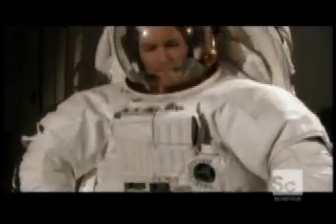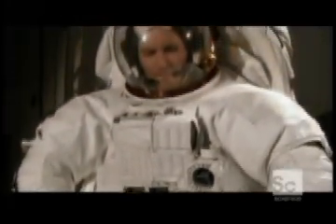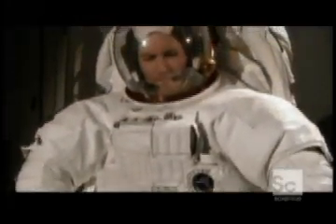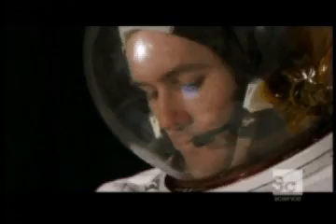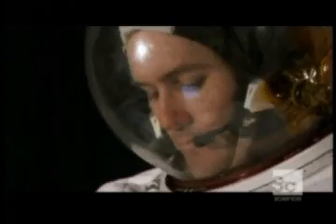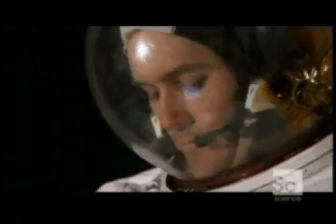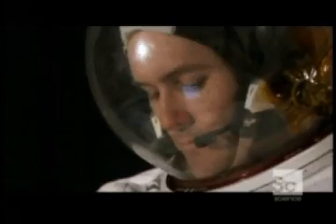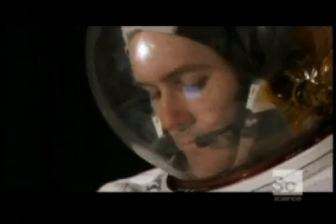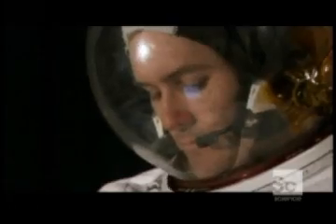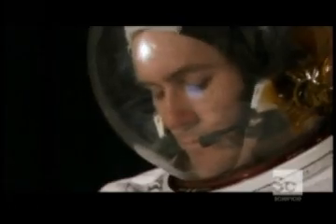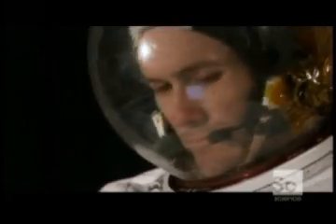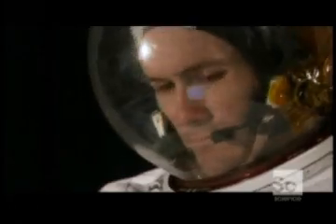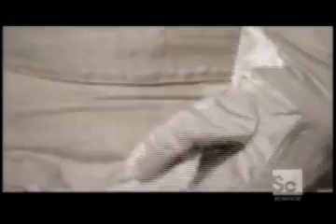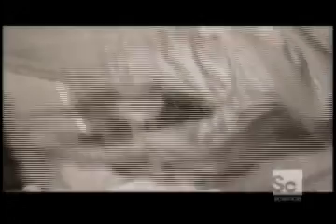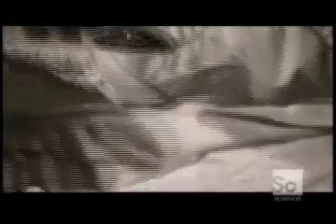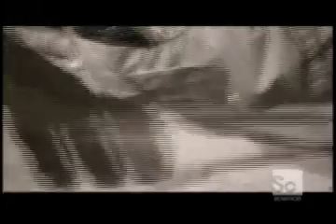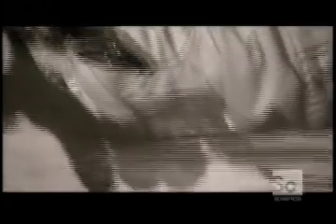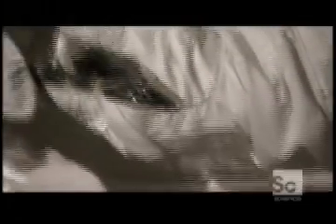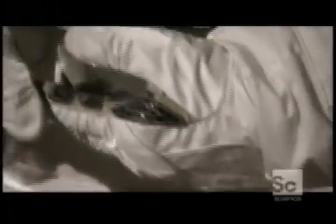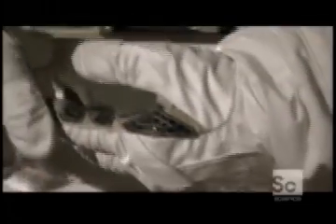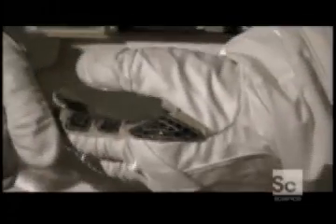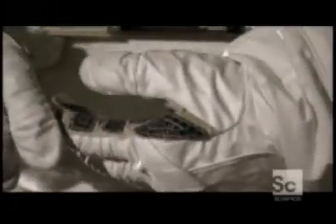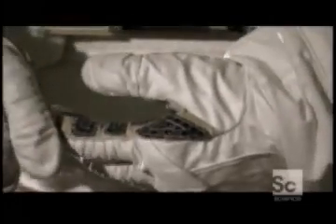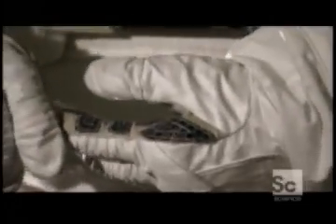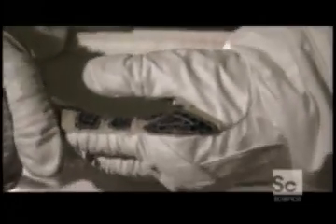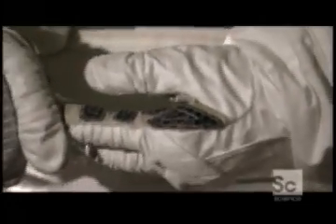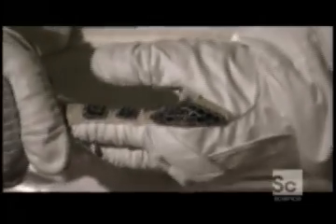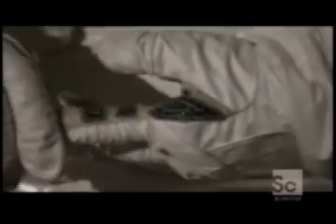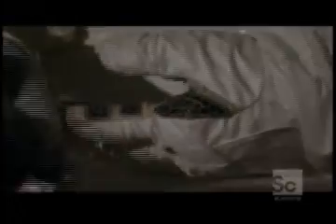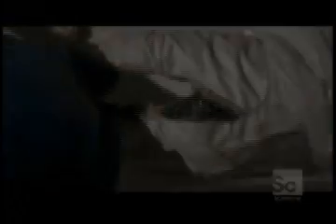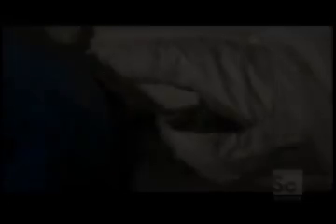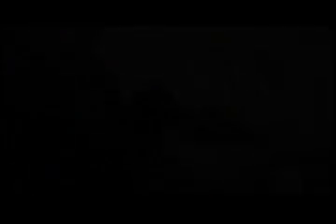The test proves that the thin superfabric gloves are as warm as the old bulkier designs.